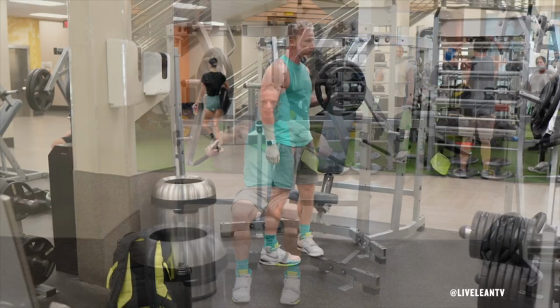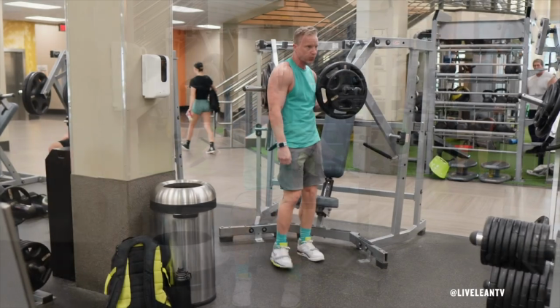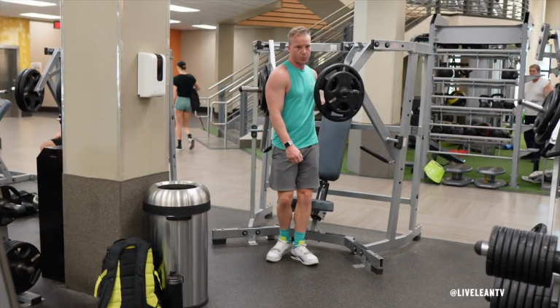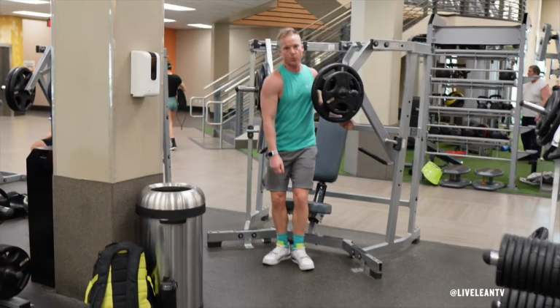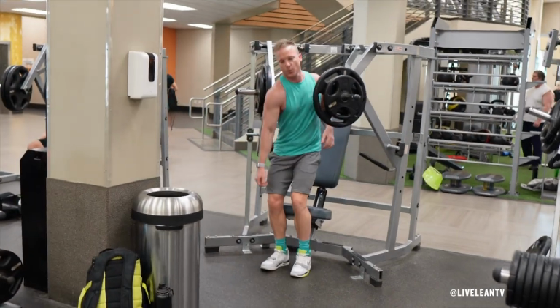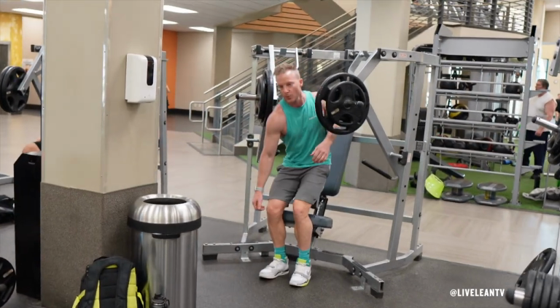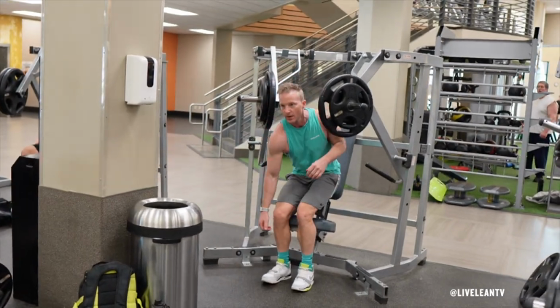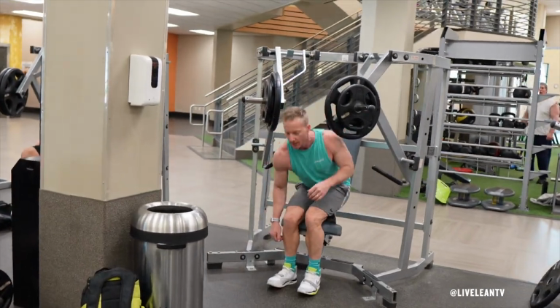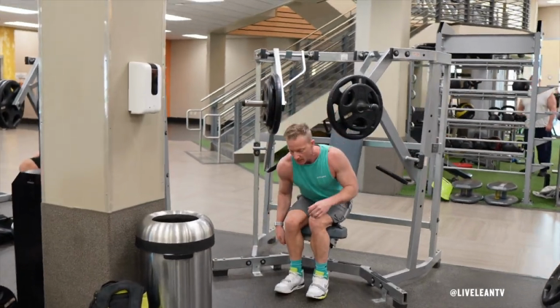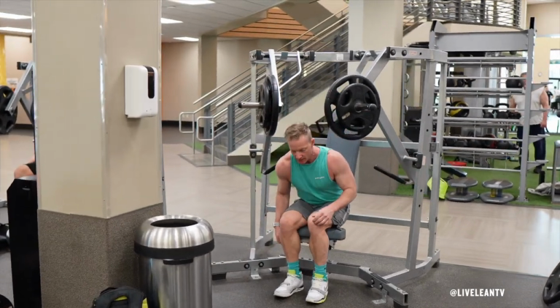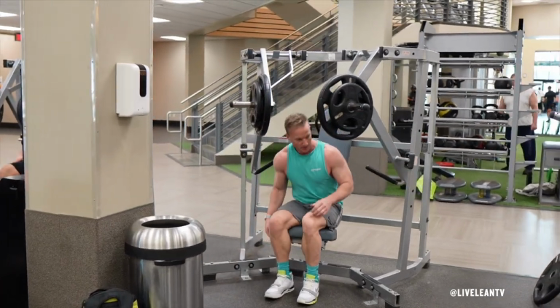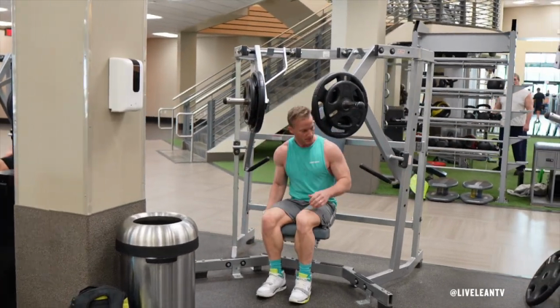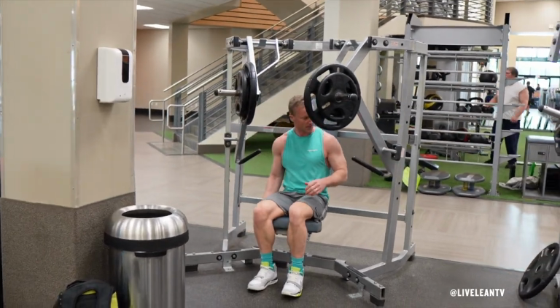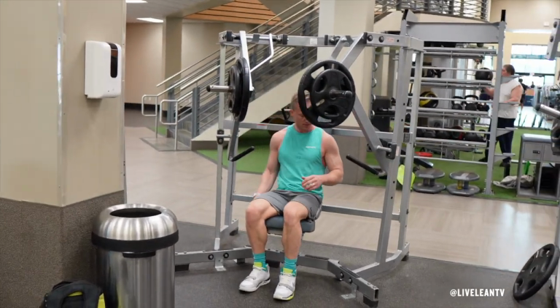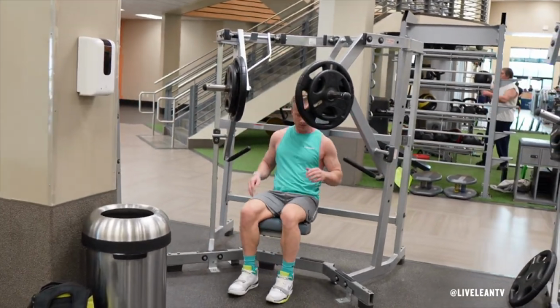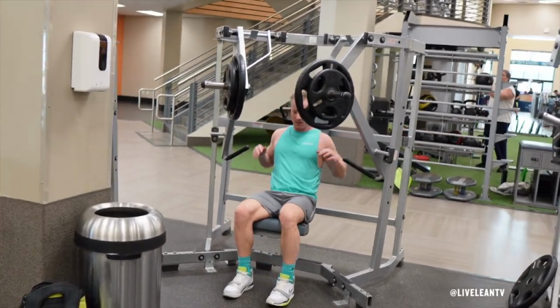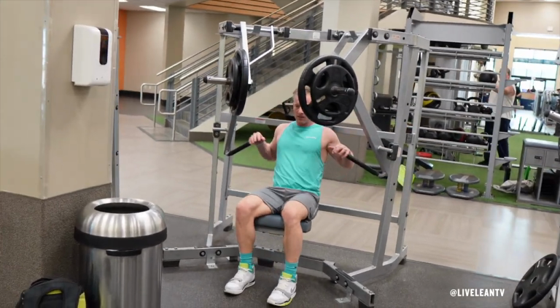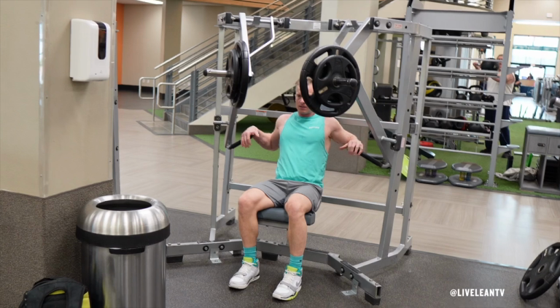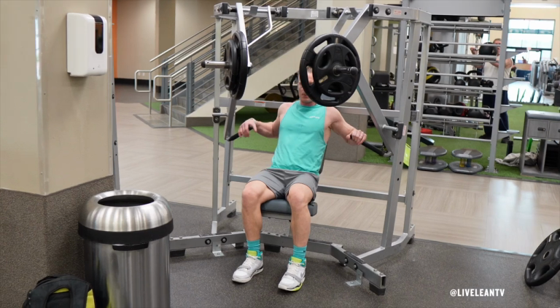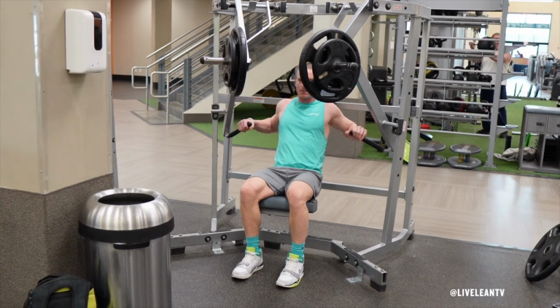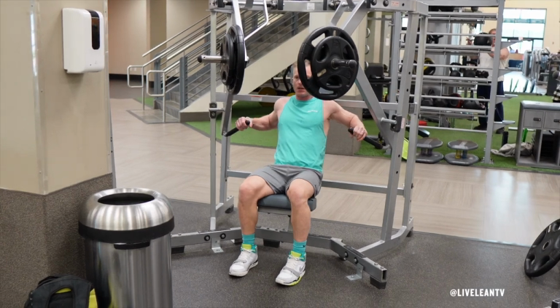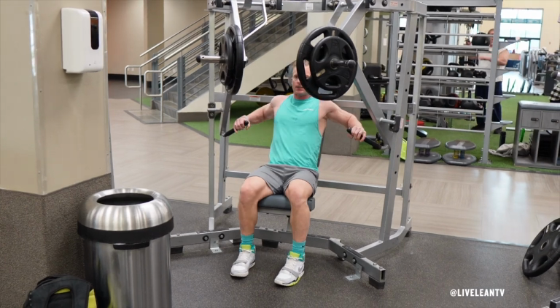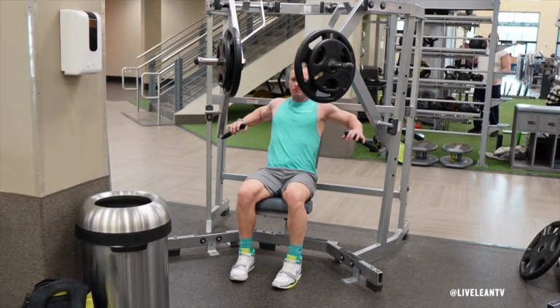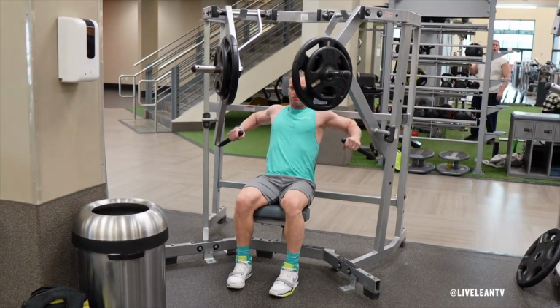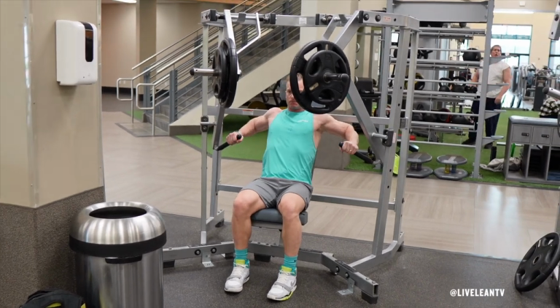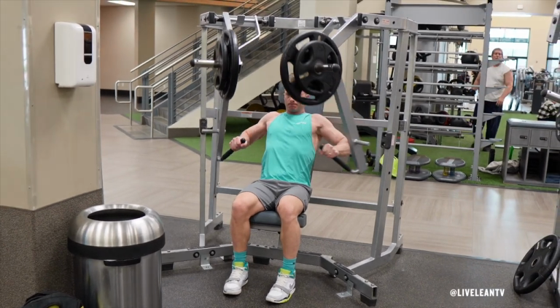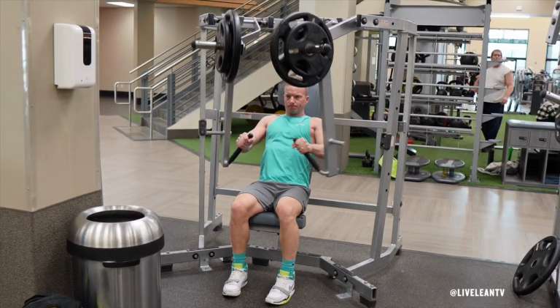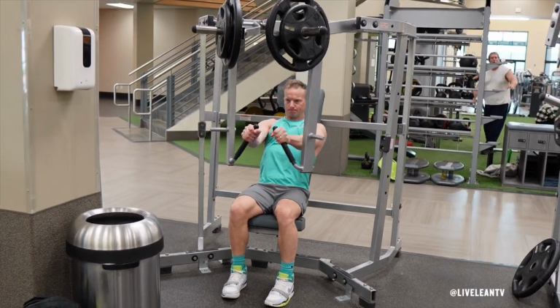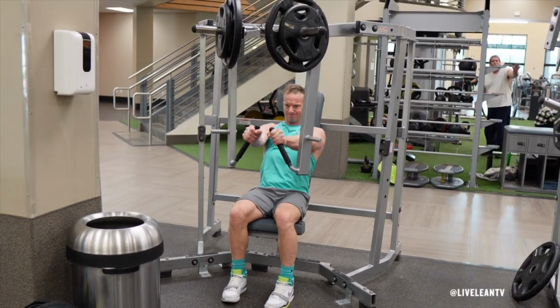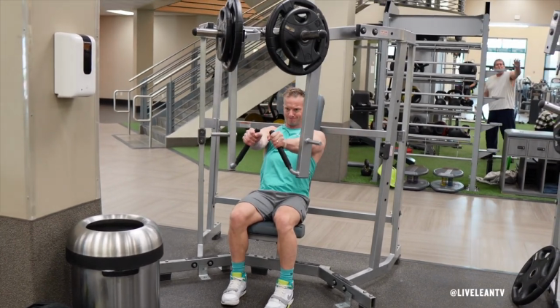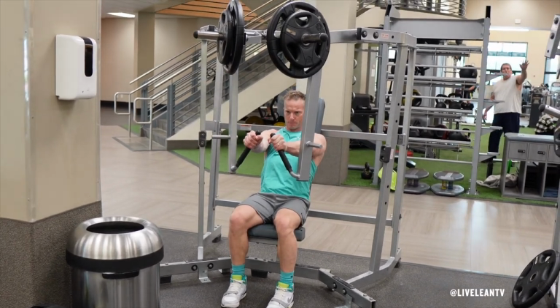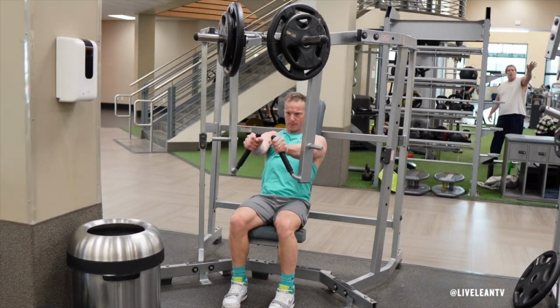To get started, adjust the seat to a position that places the handles approximately at chest height. Sit down on the seat with your back firmly planted into the pad.